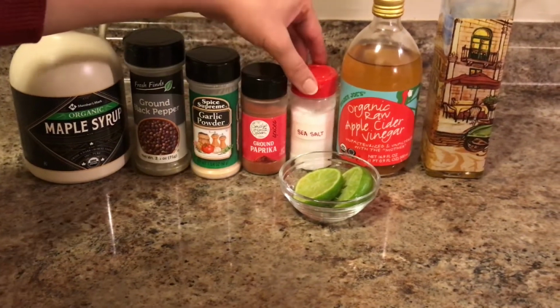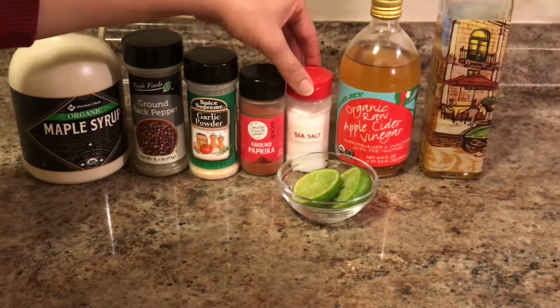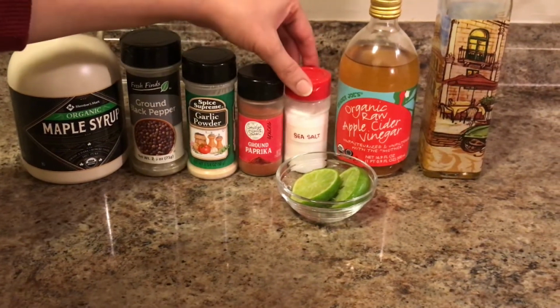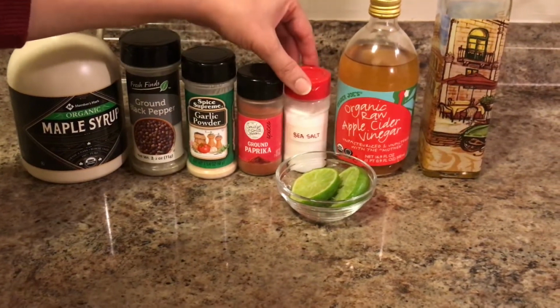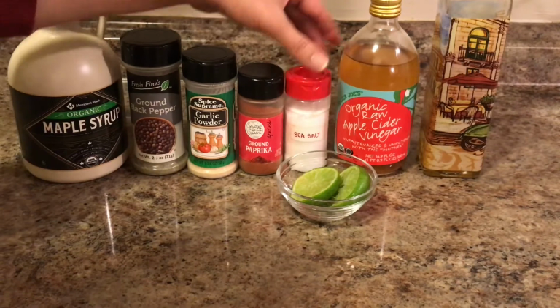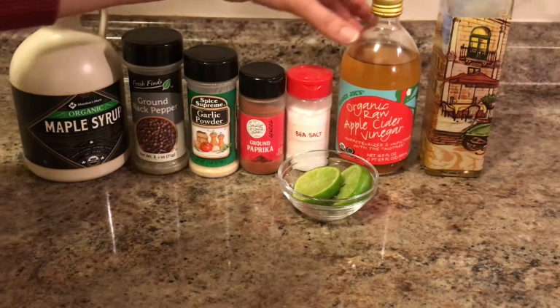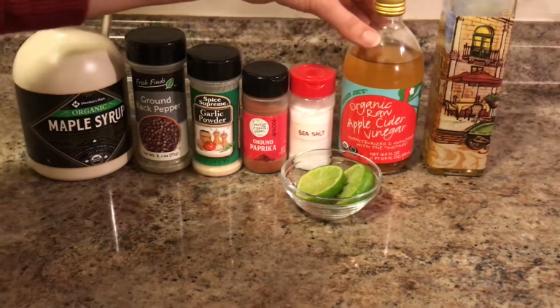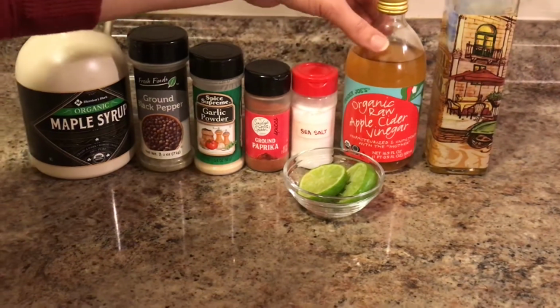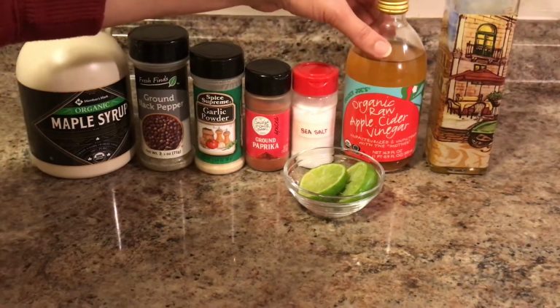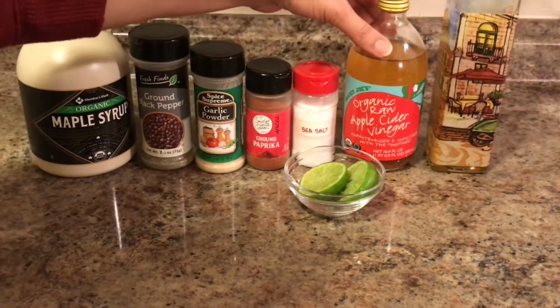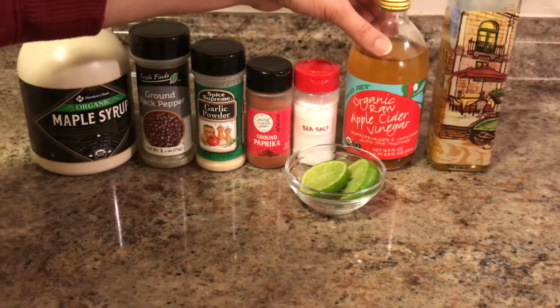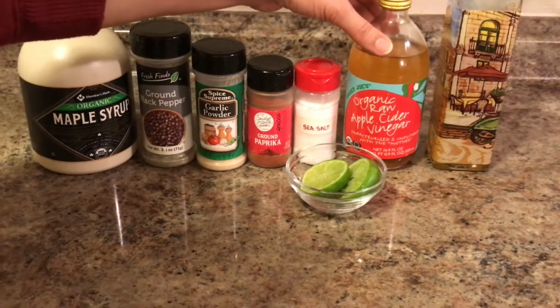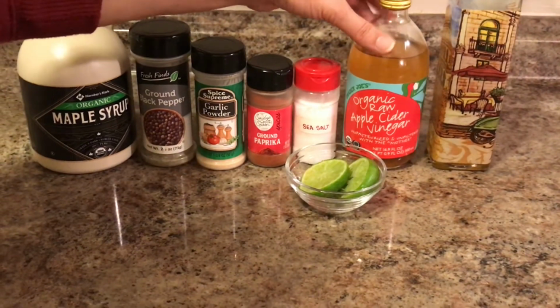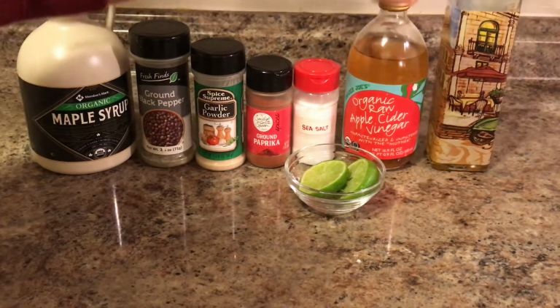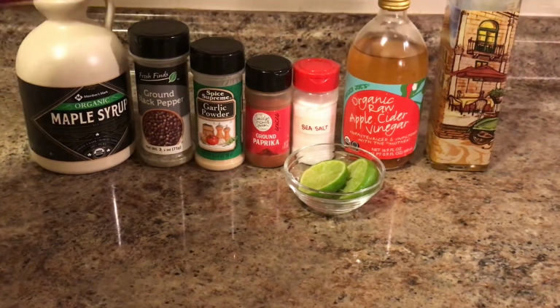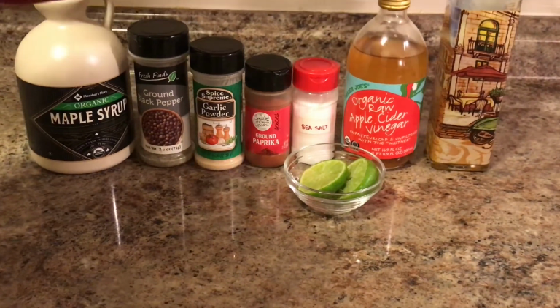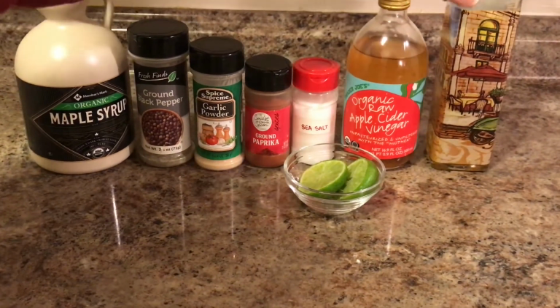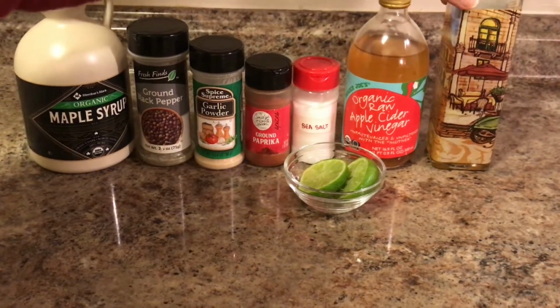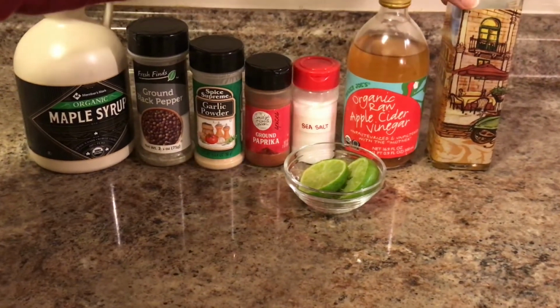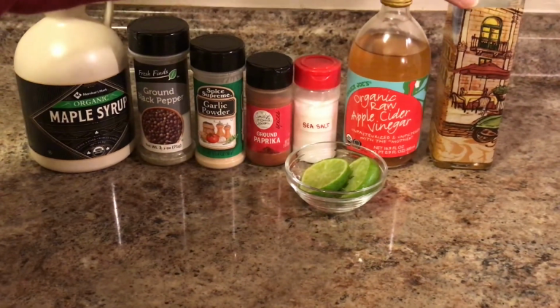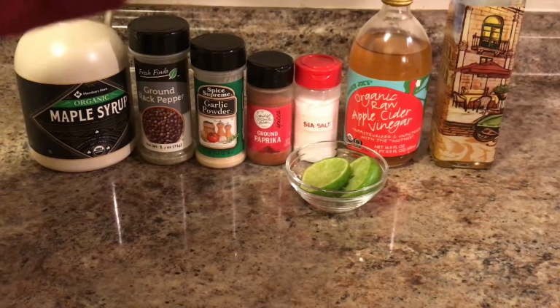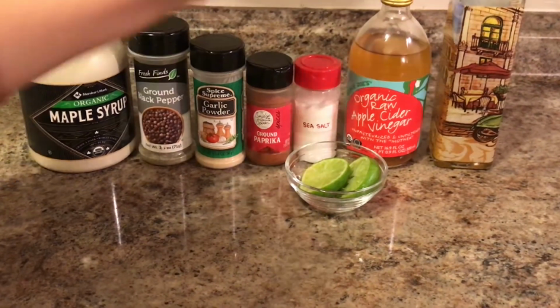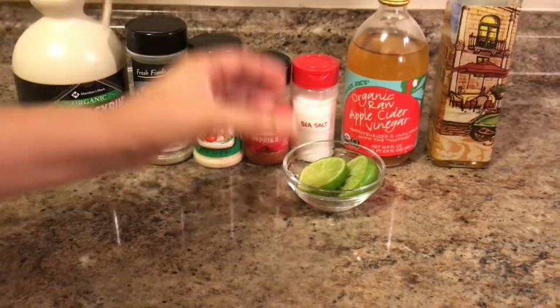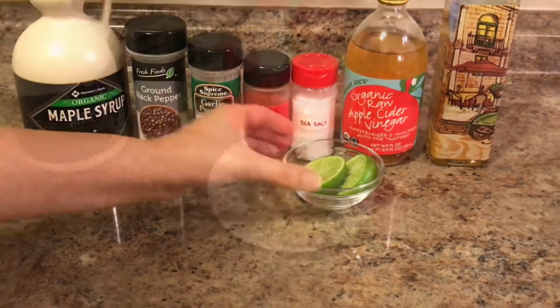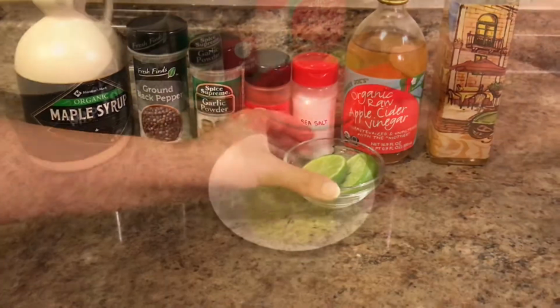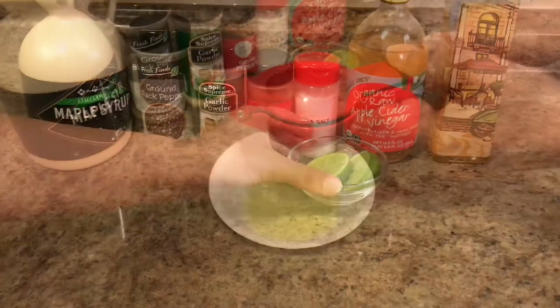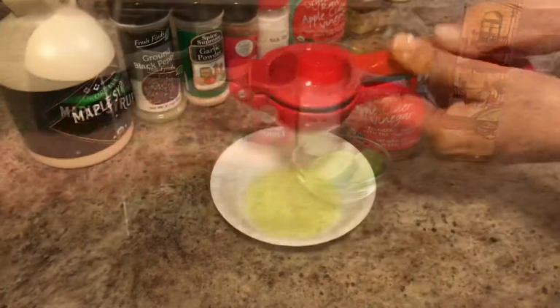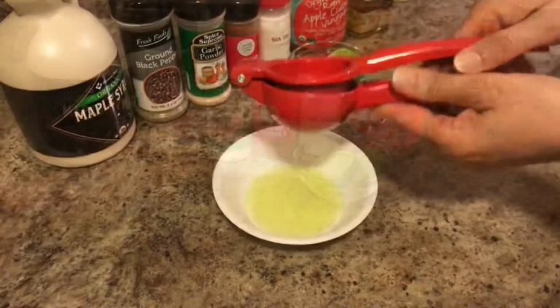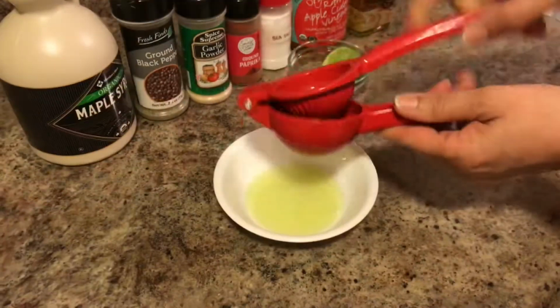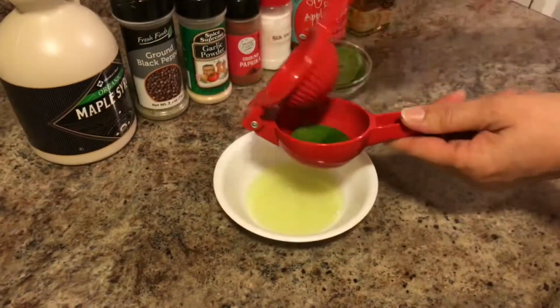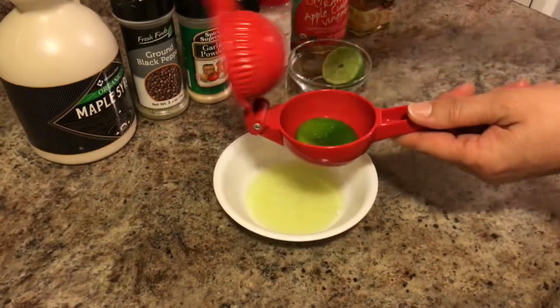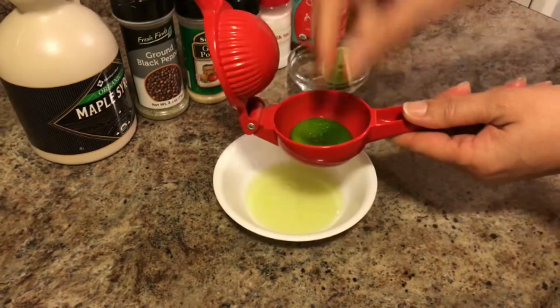Also sea salt, apple cider vinegar, olive oil, and lime juice.